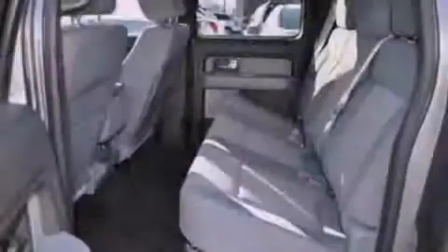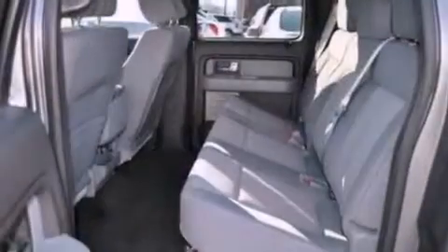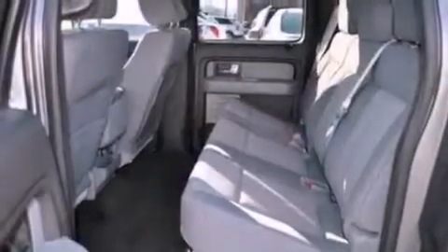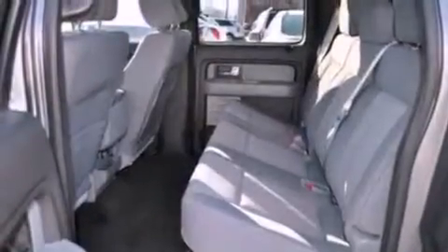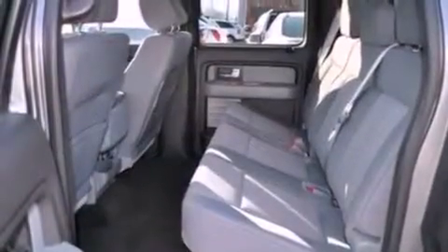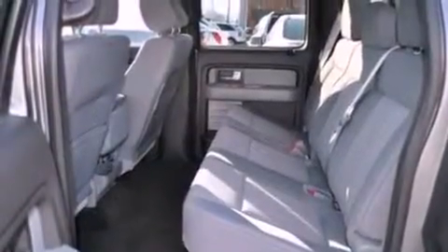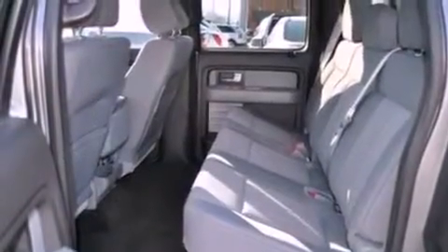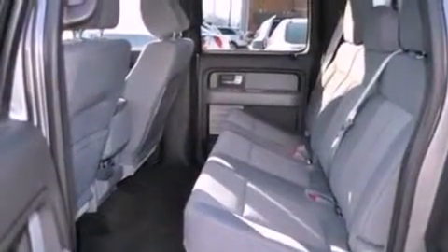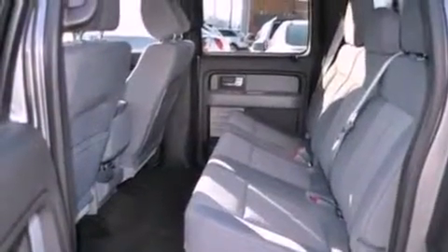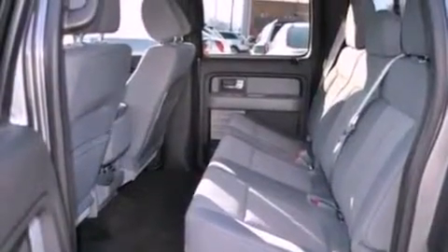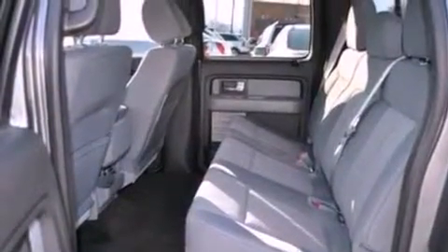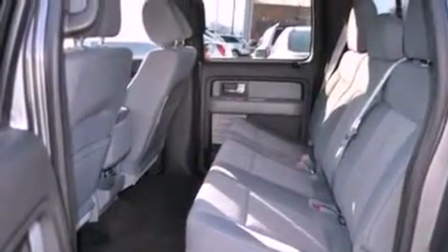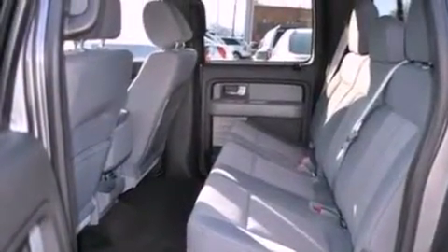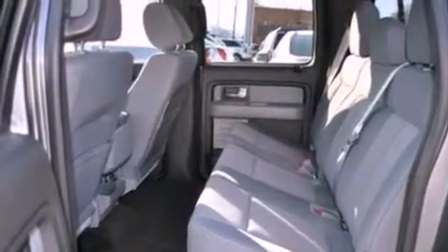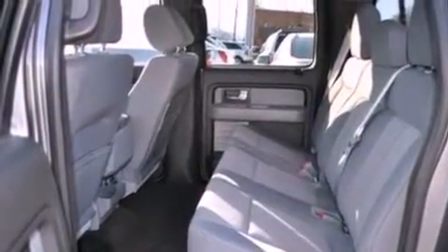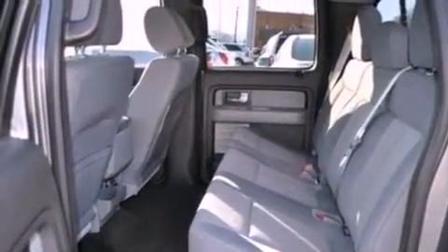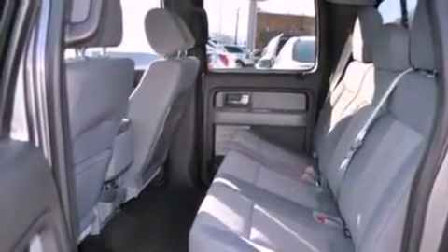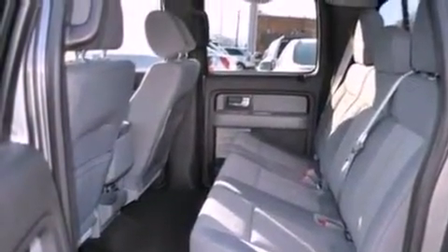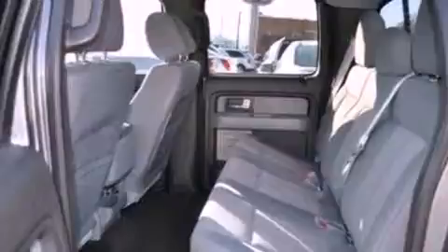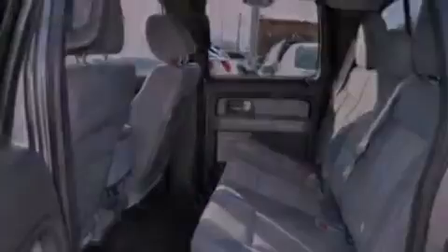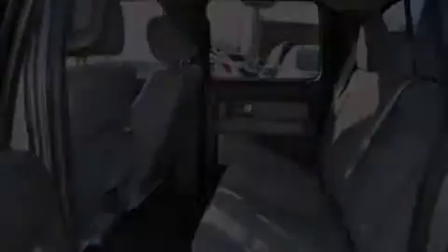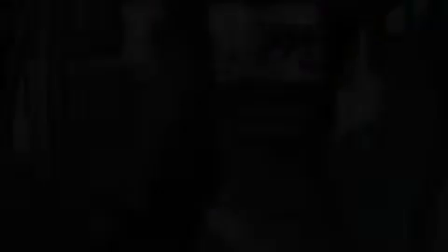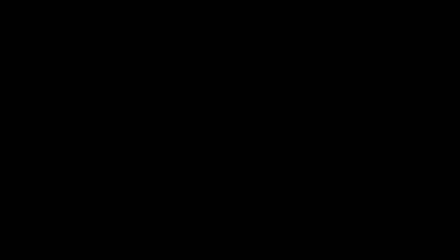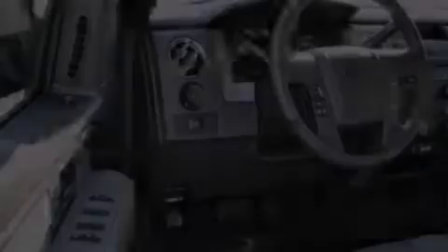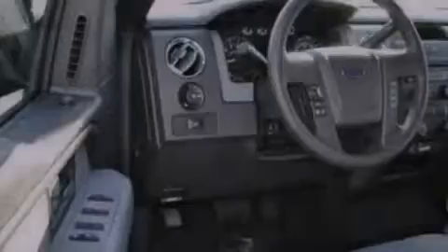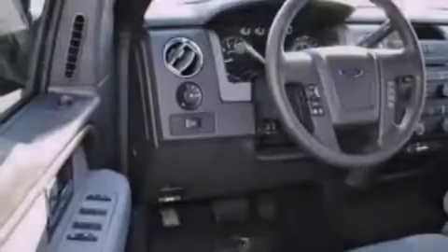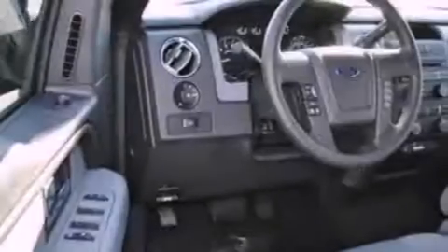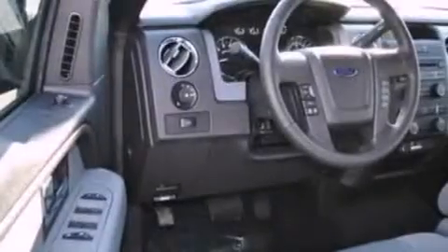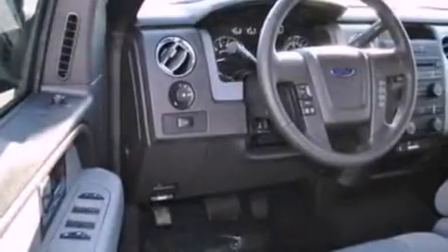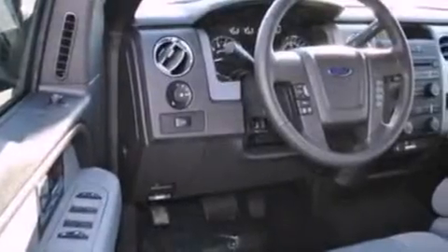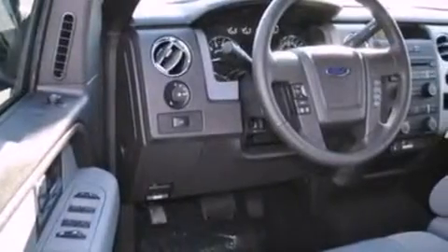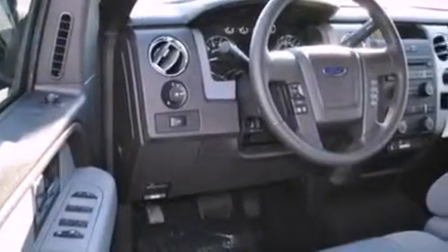An anti-lock braking system, side curtain airbags, door reinforcement beams, and an auxiliary power outlet.